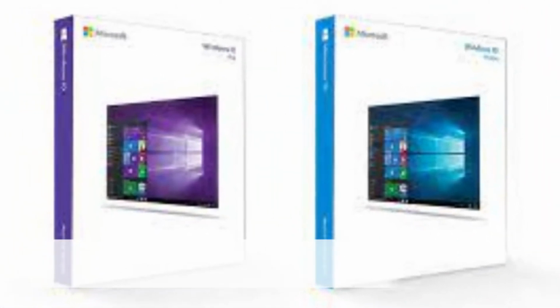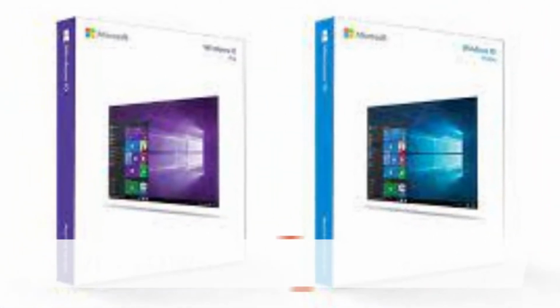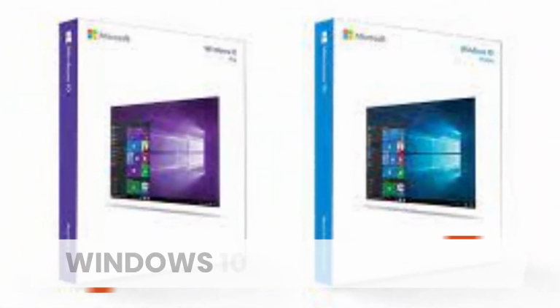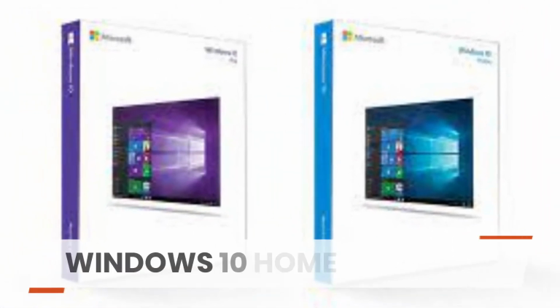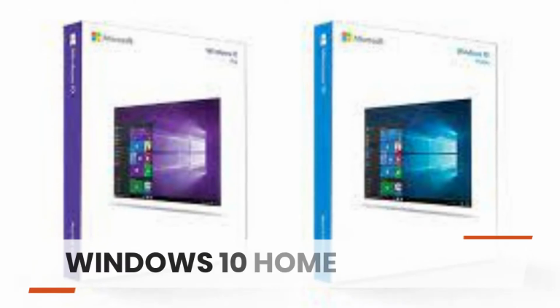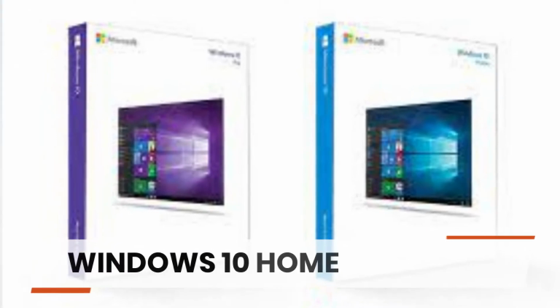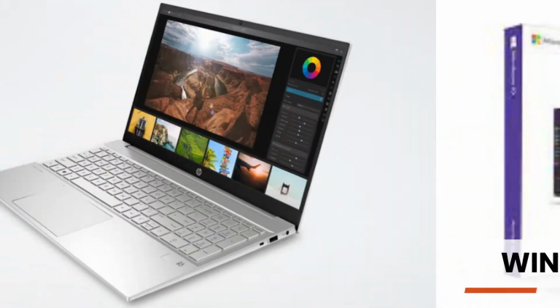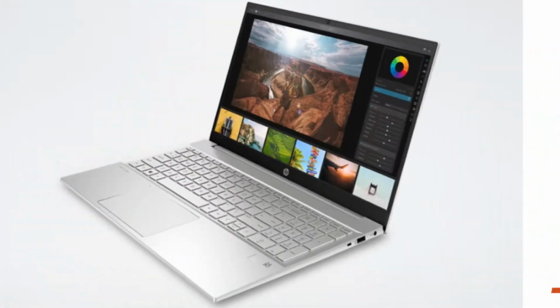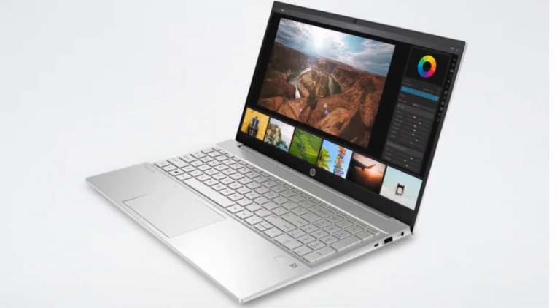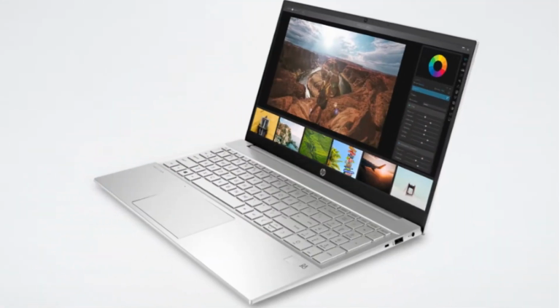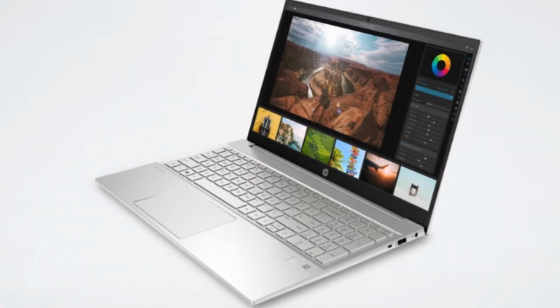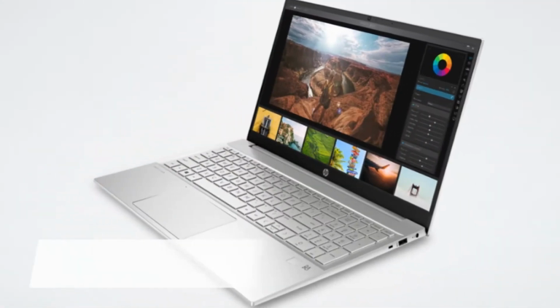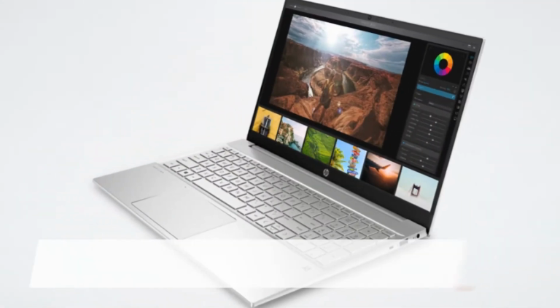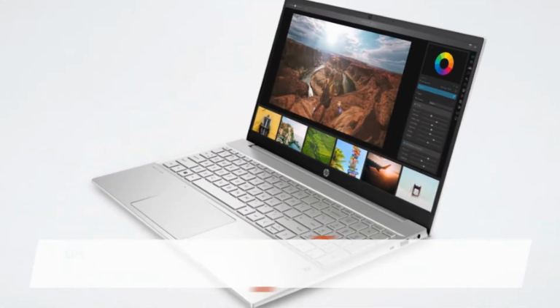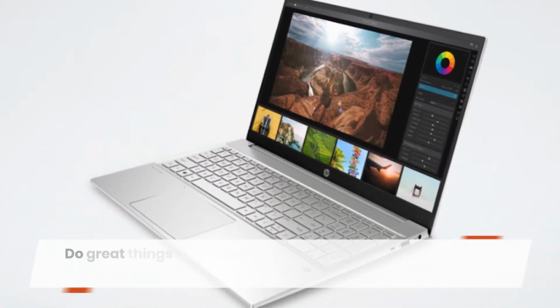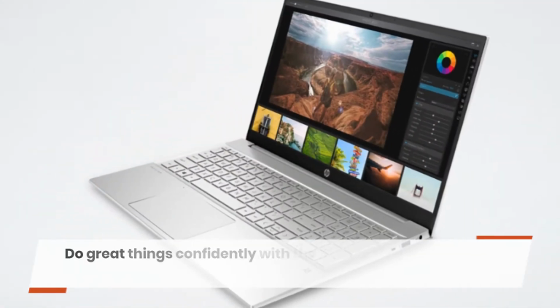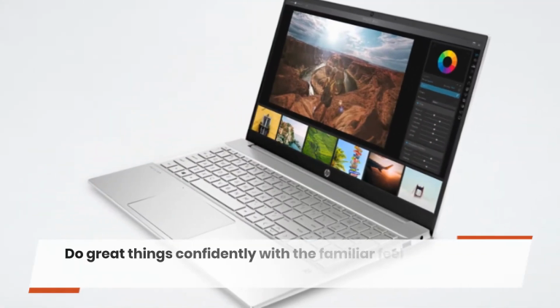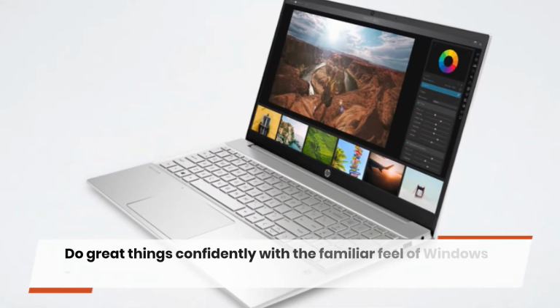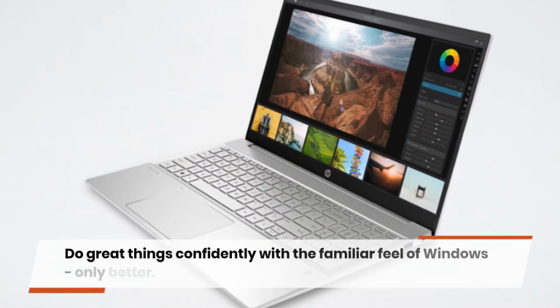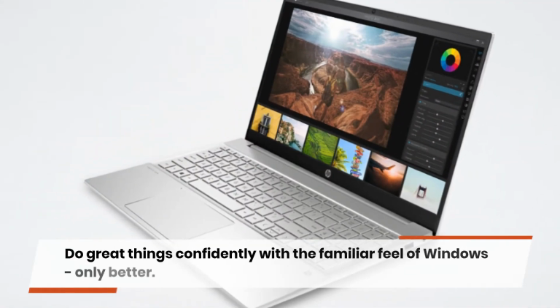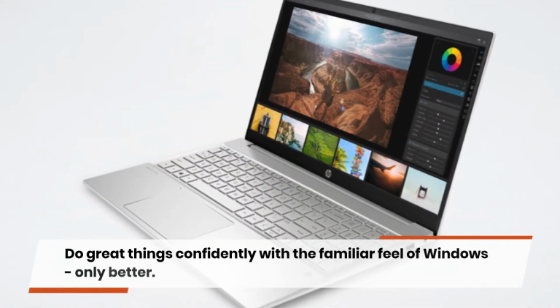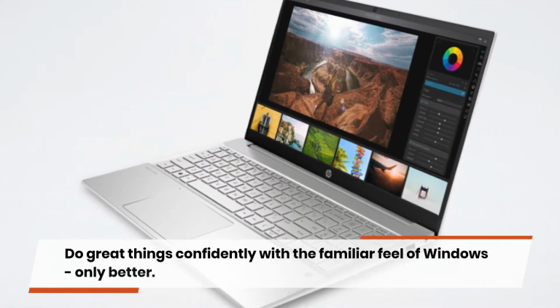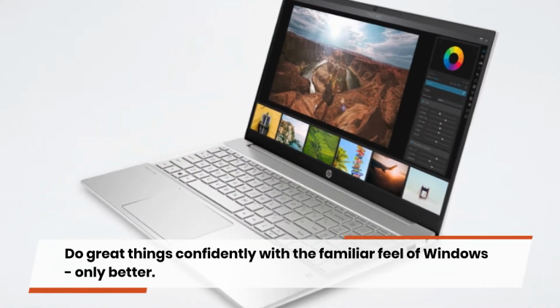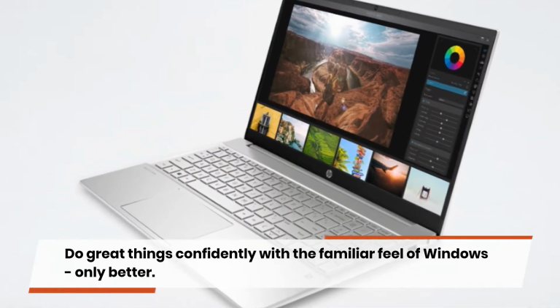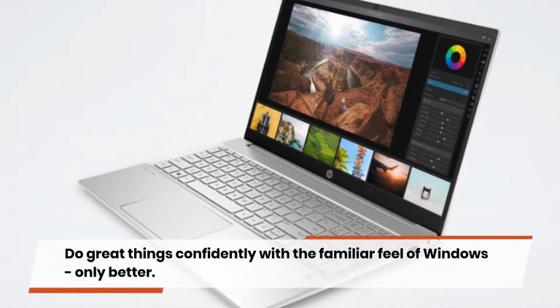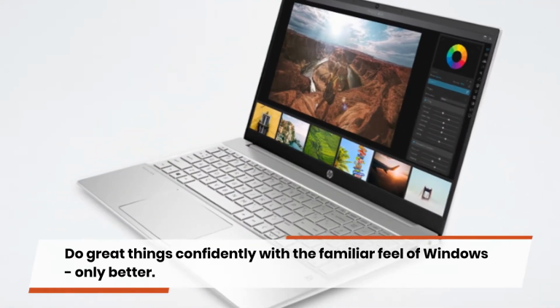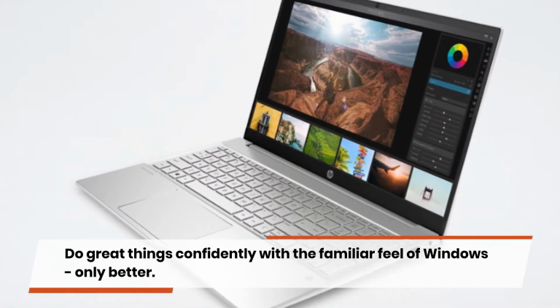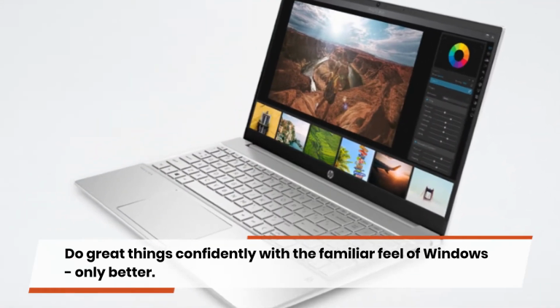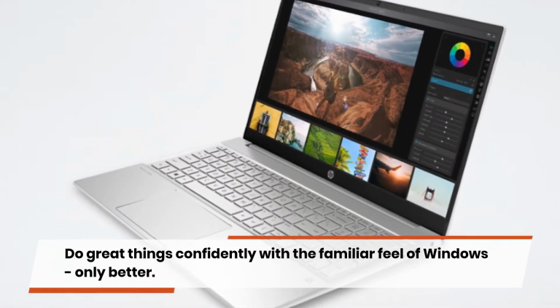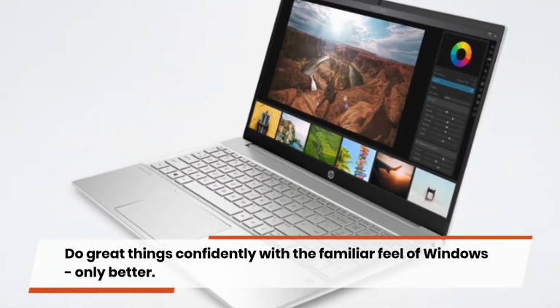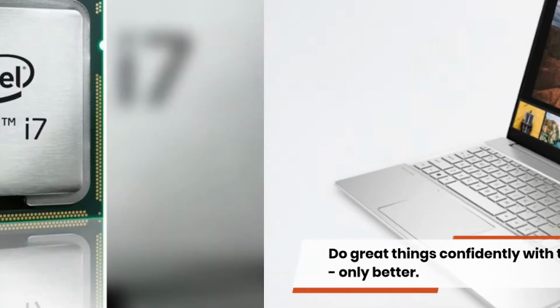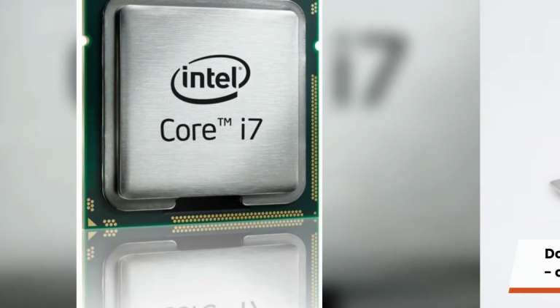Windows 10 Home — do great things confidently with the familiar feel of Windows, only better.